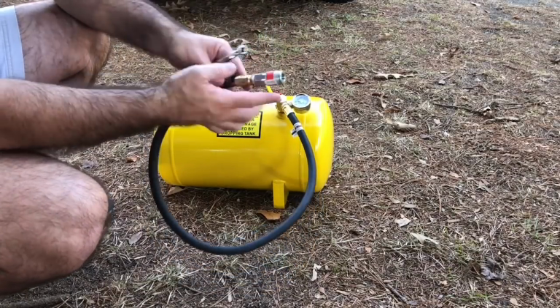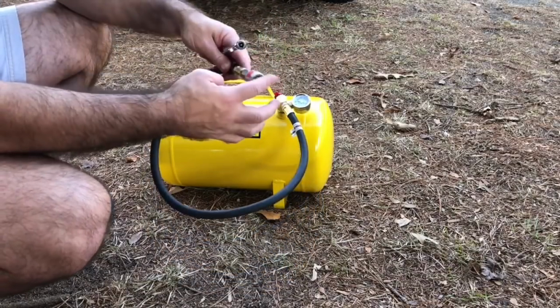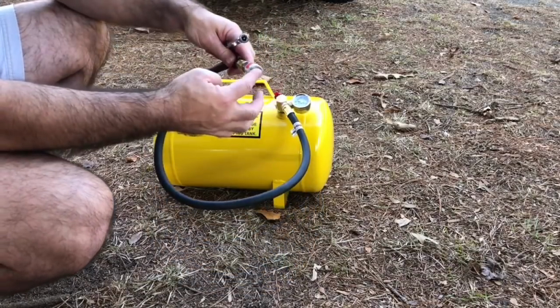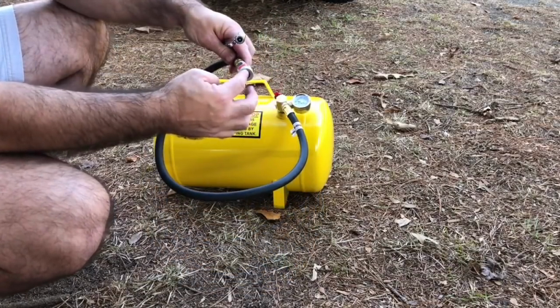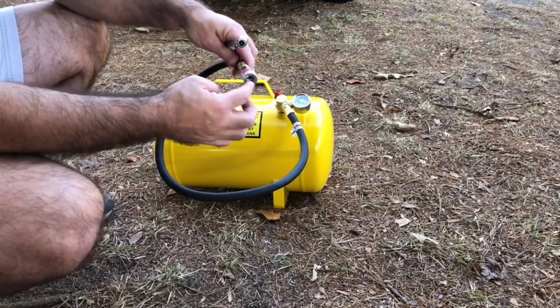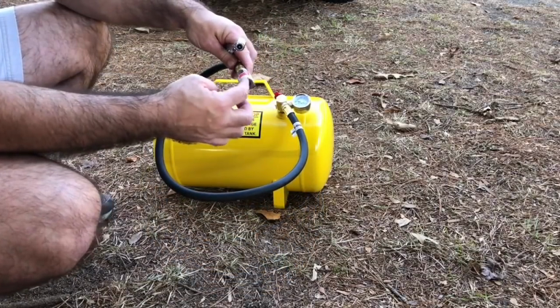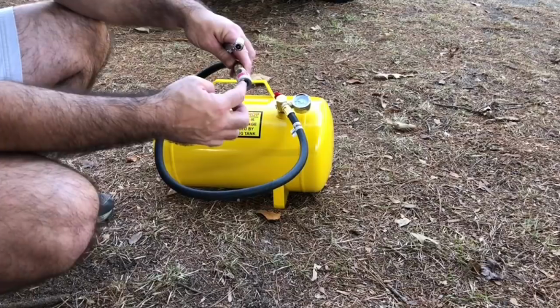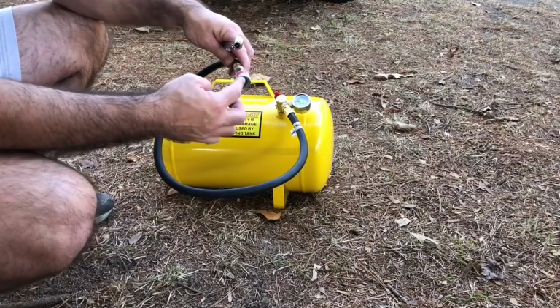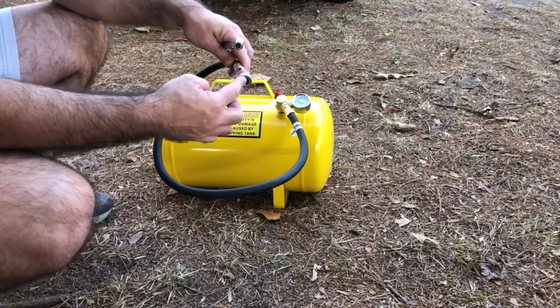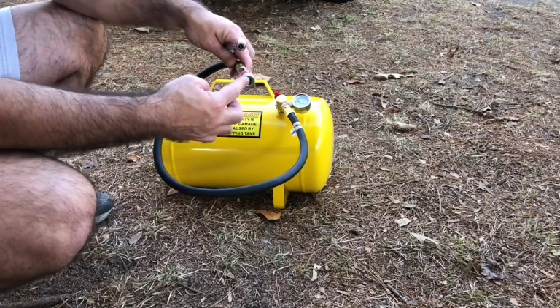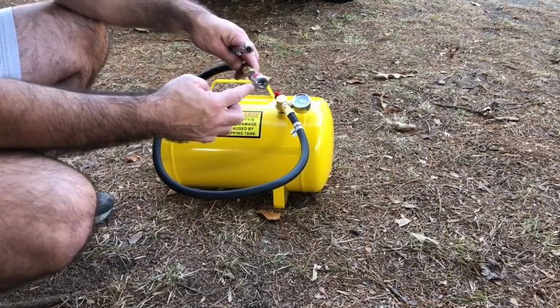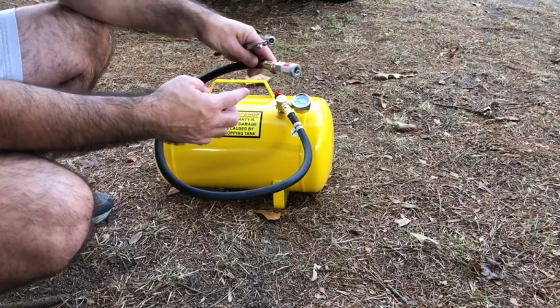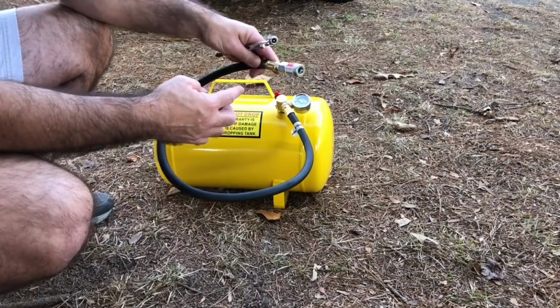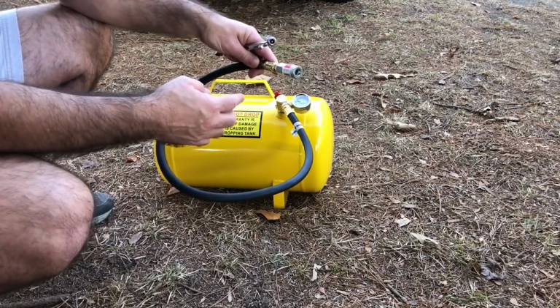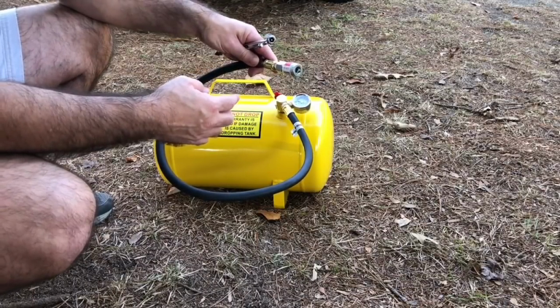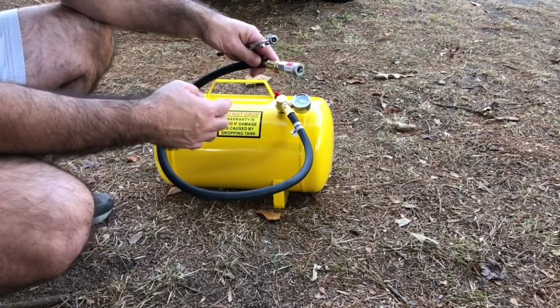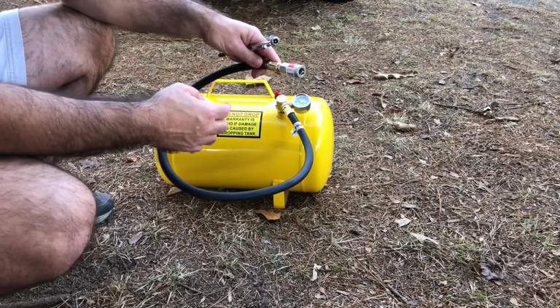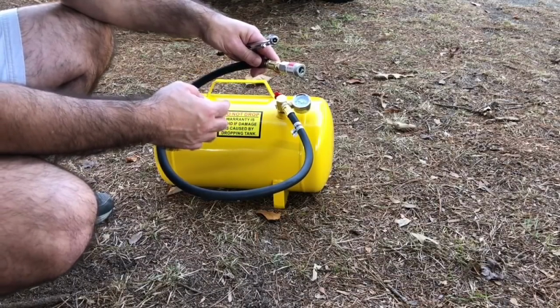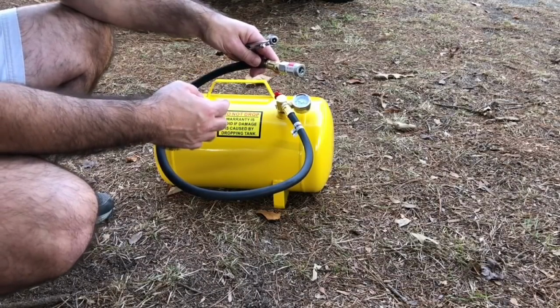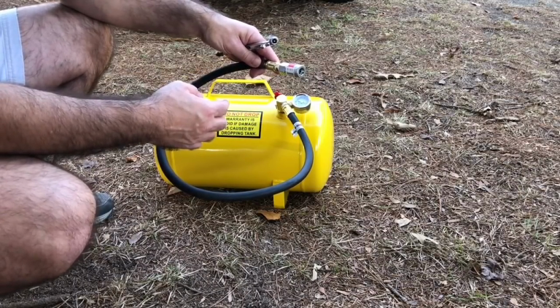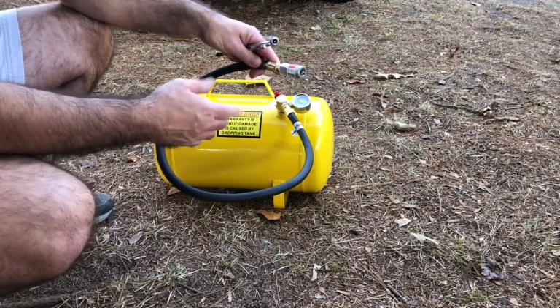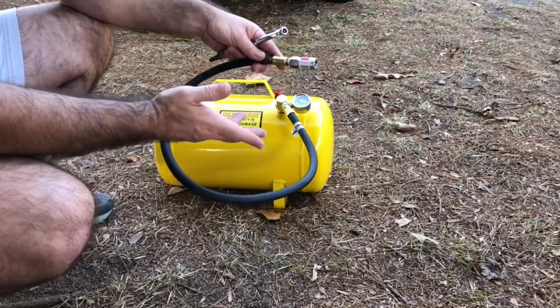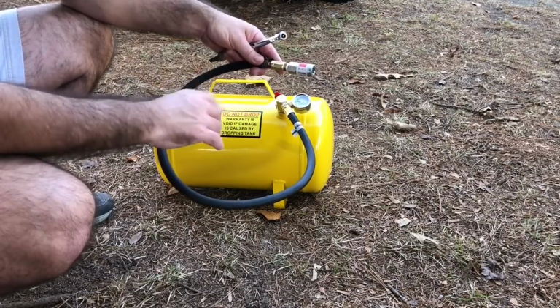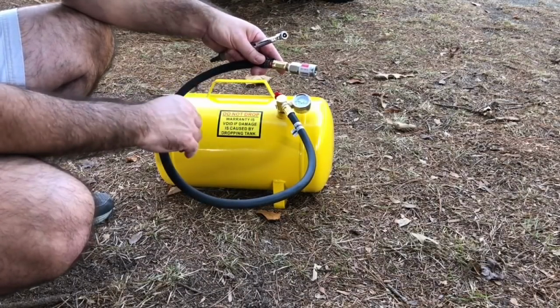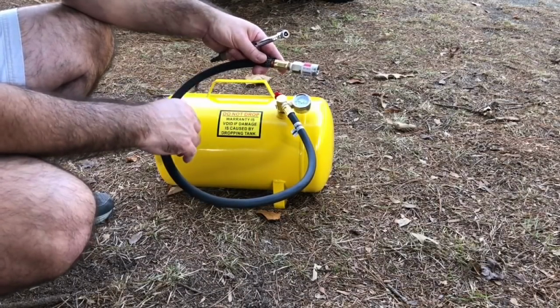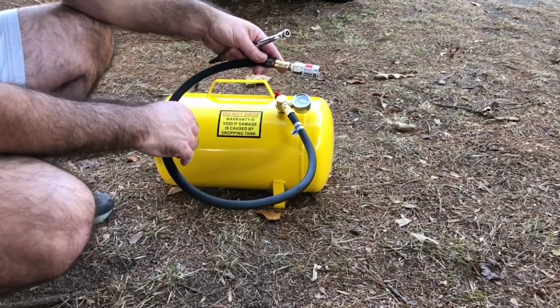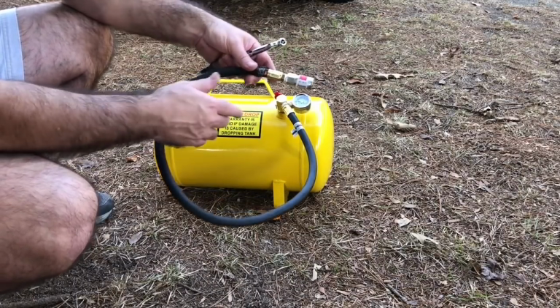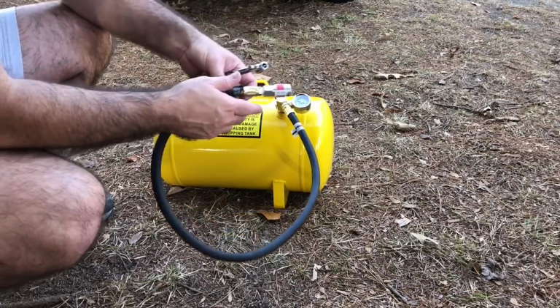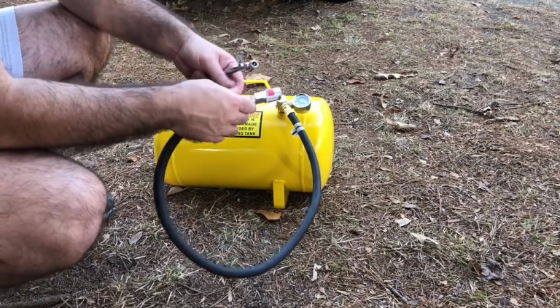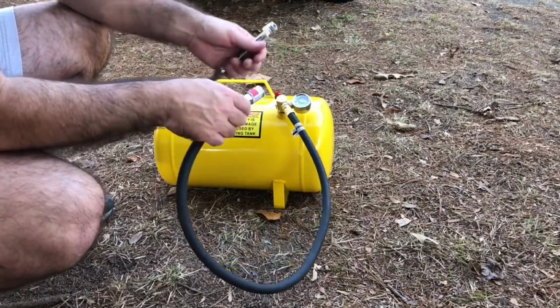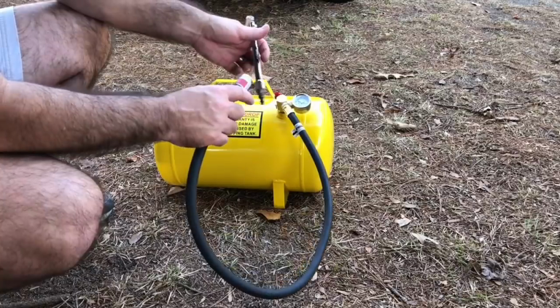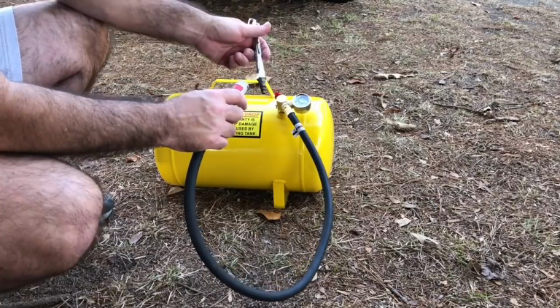I got a little T-fitting that I can charge the tank. If you bear with me, I'll try to show you how to fill a tank.